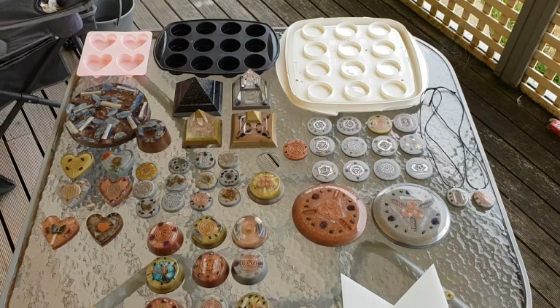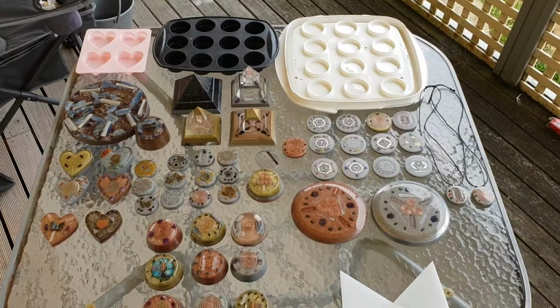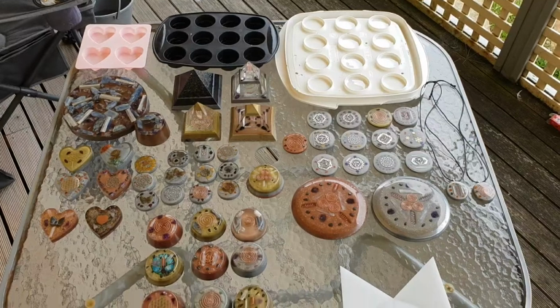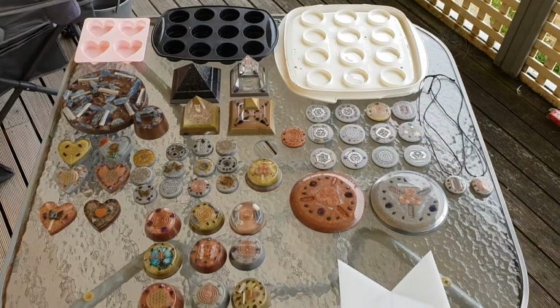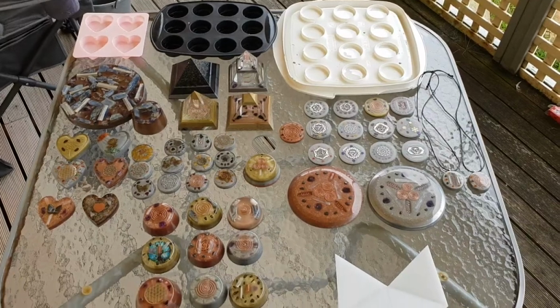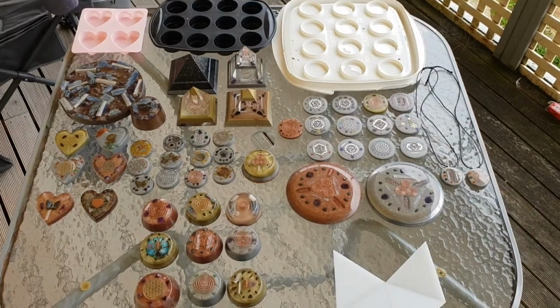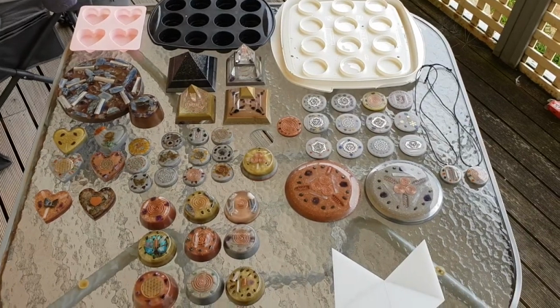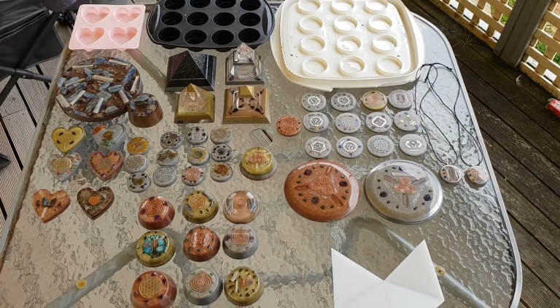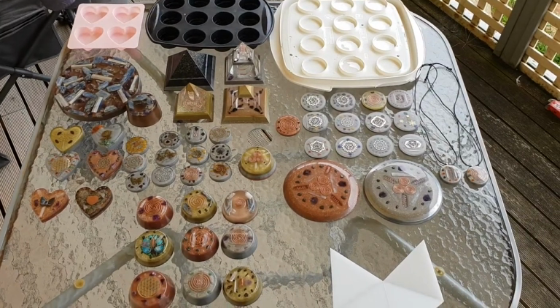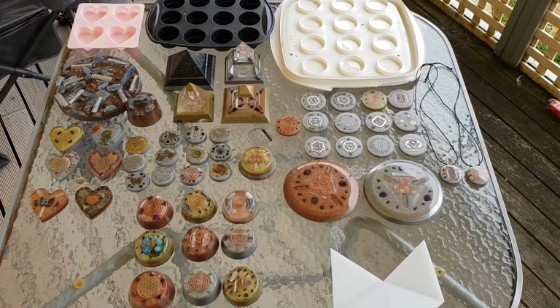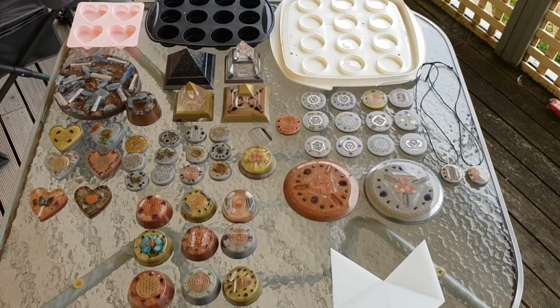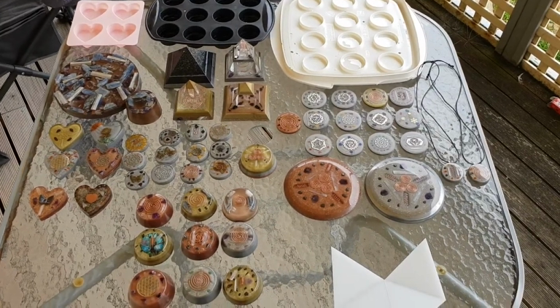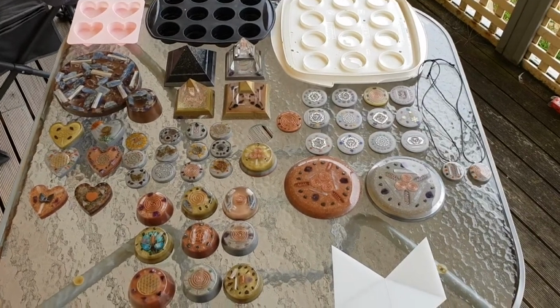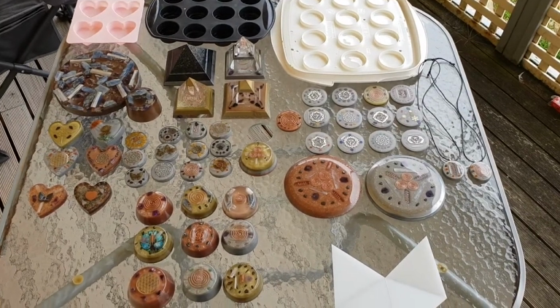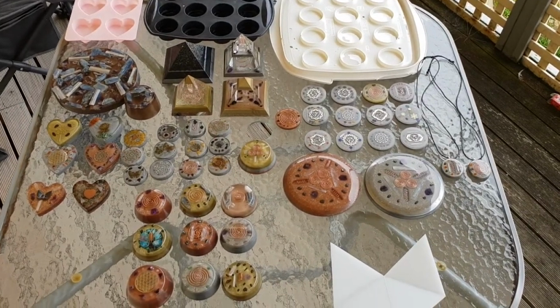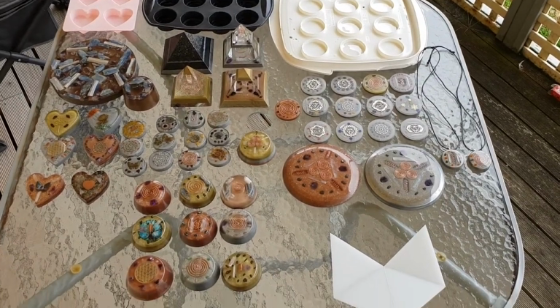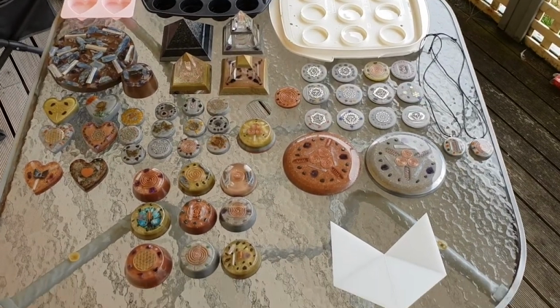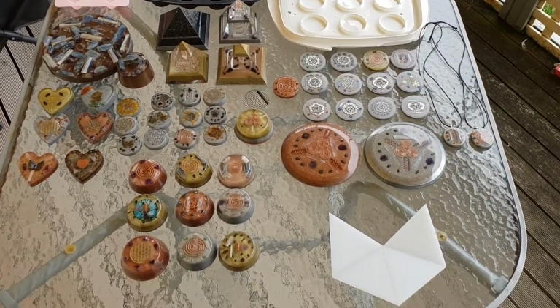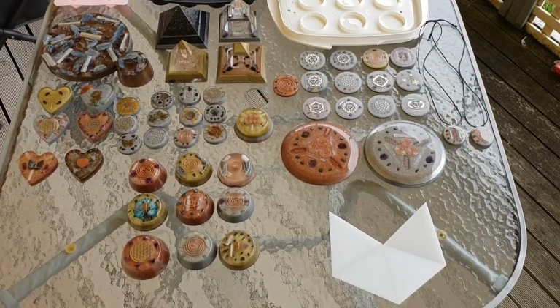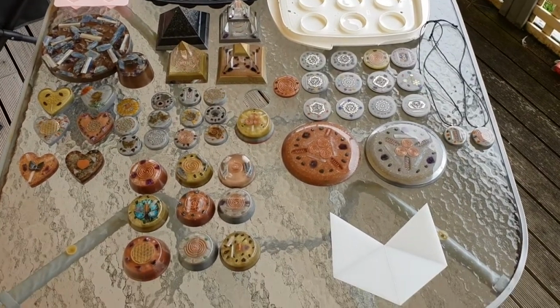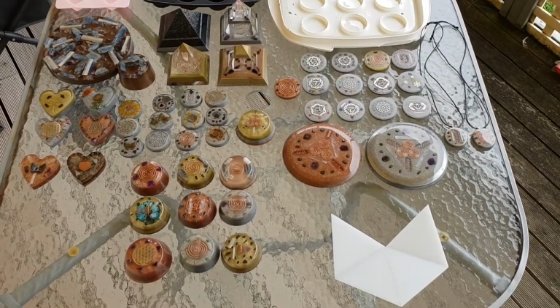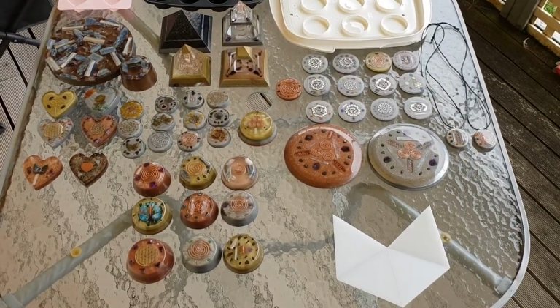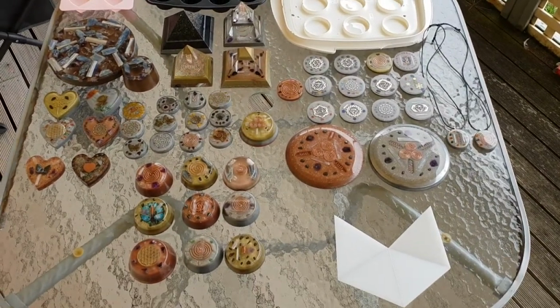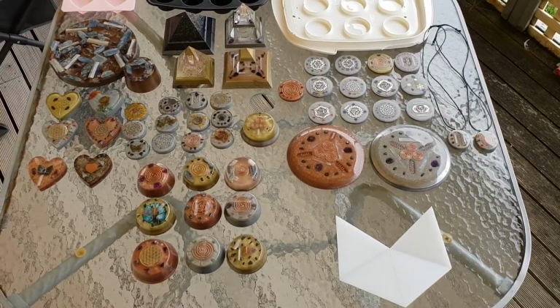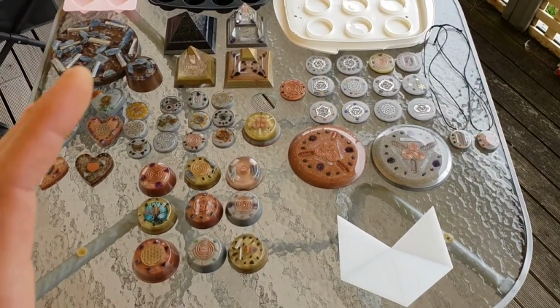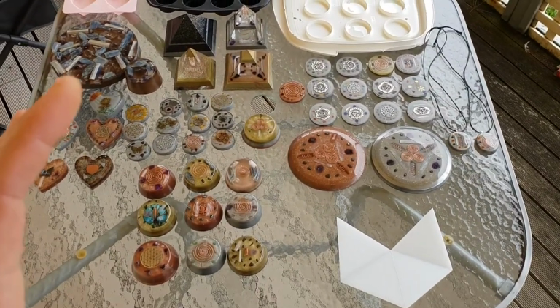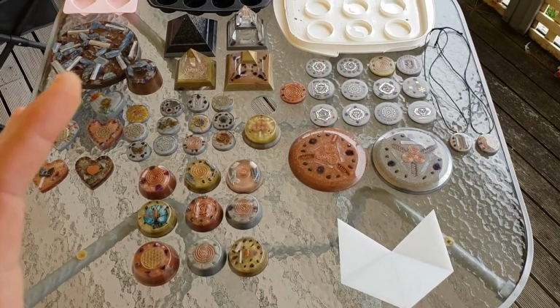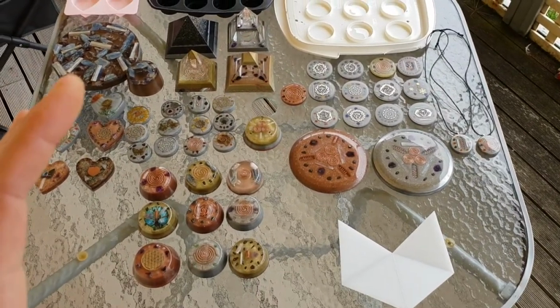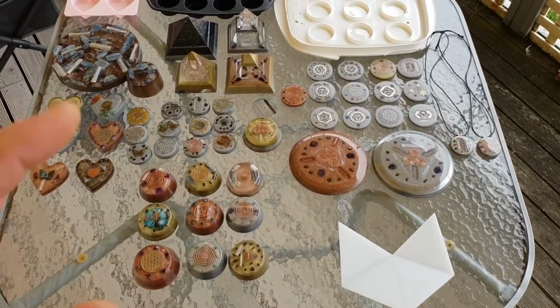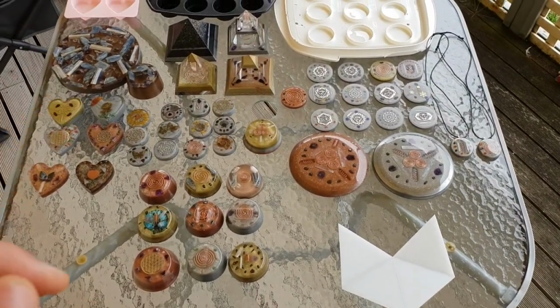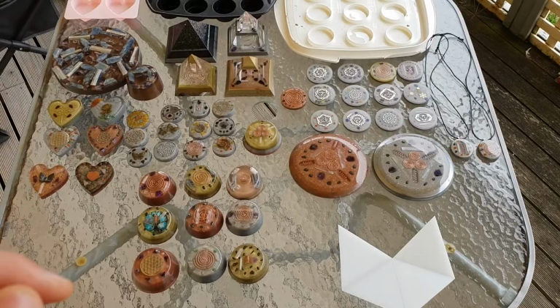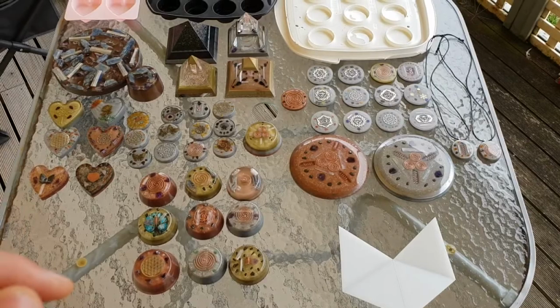Welcome back guys, just got a bit of a show and tell here for you. As you can see, we've got quite a lot of Orgonite laid out.